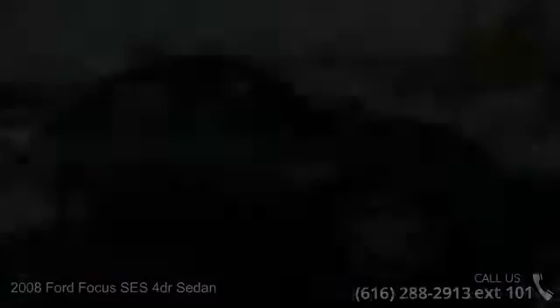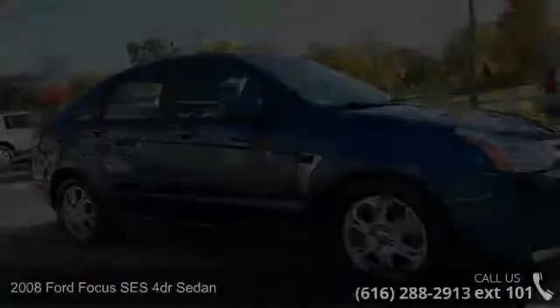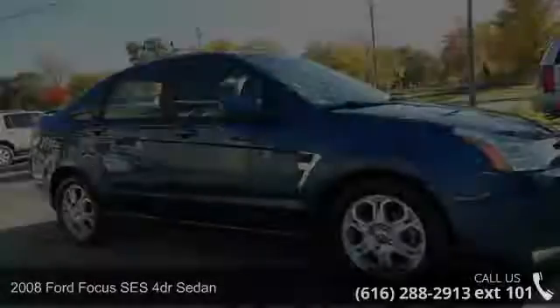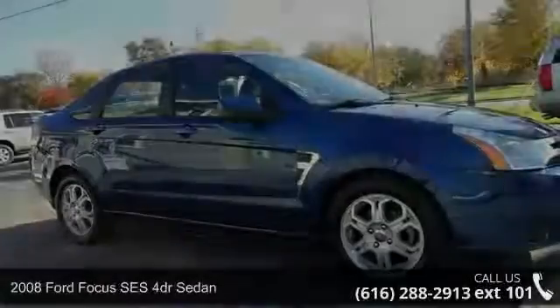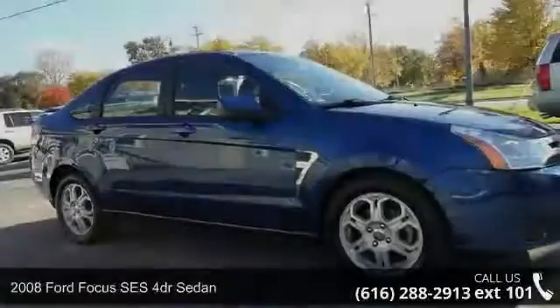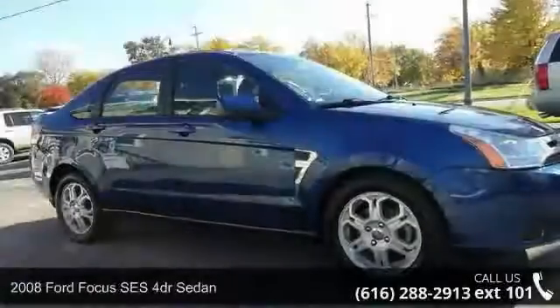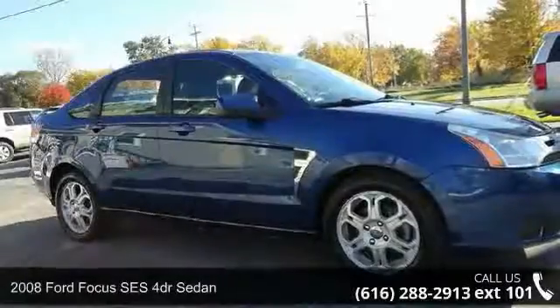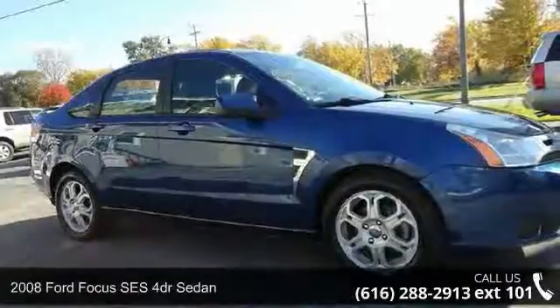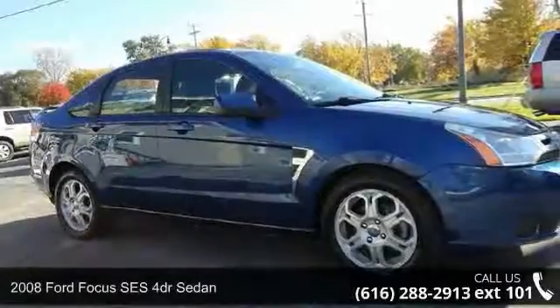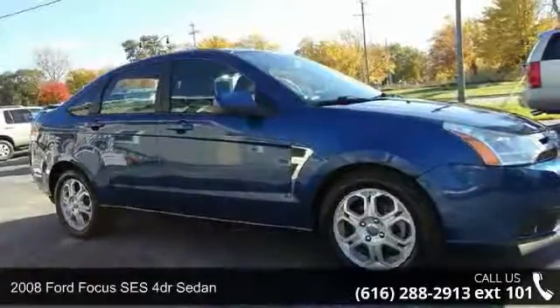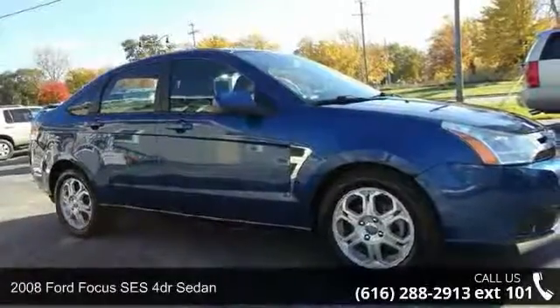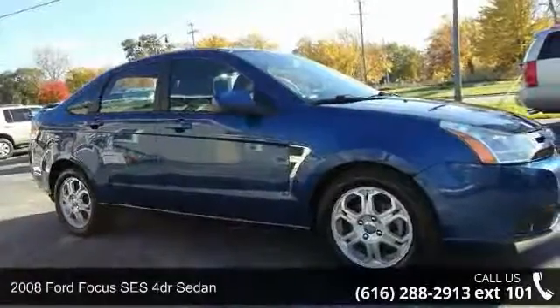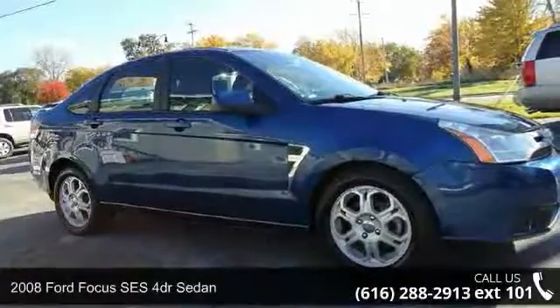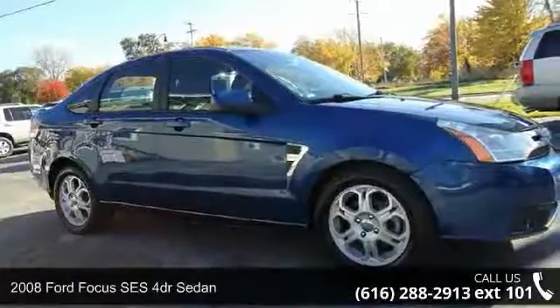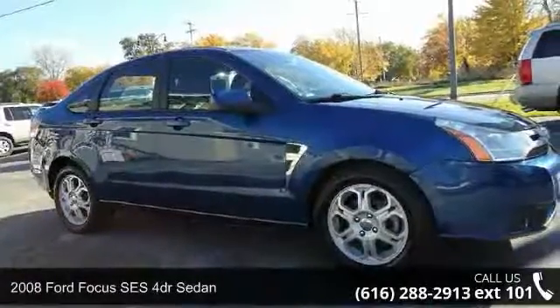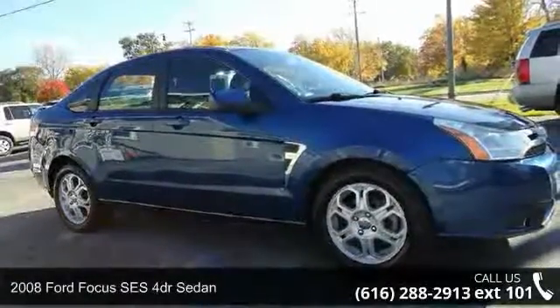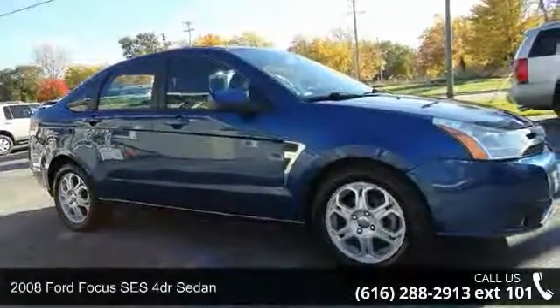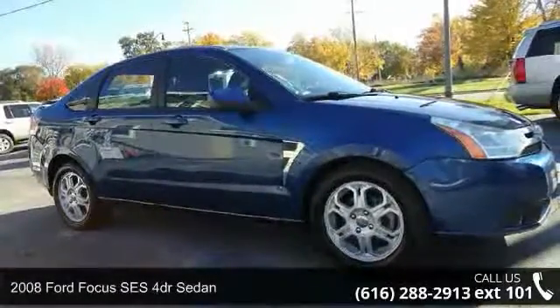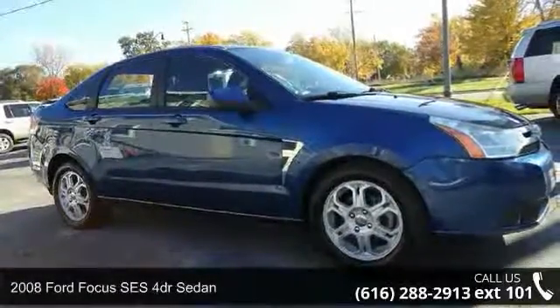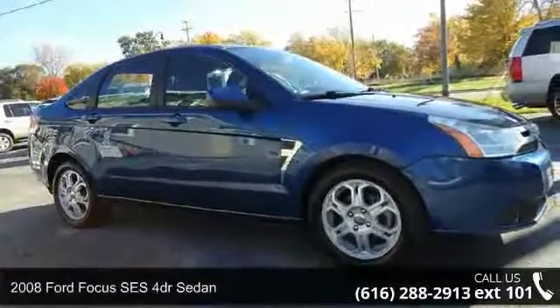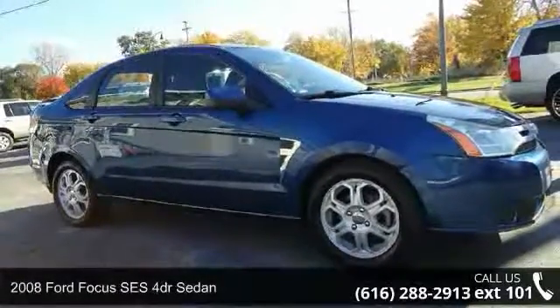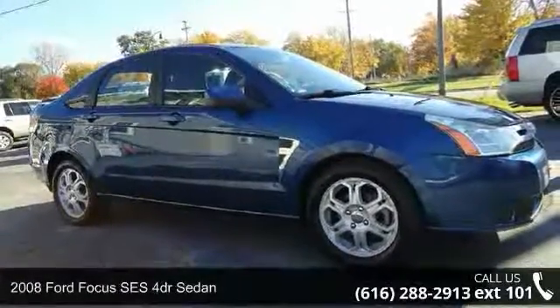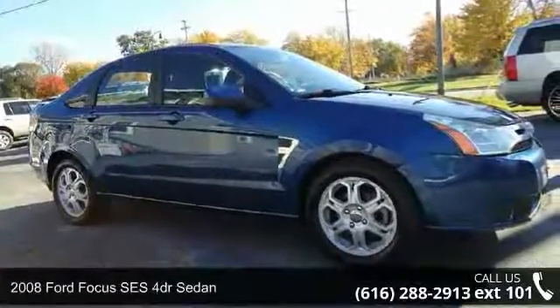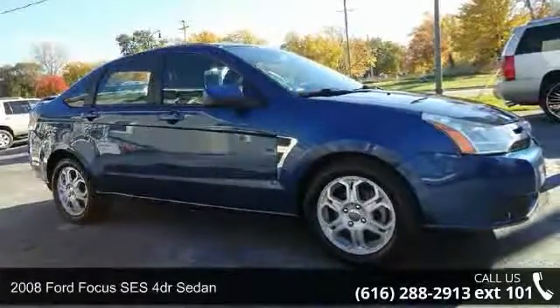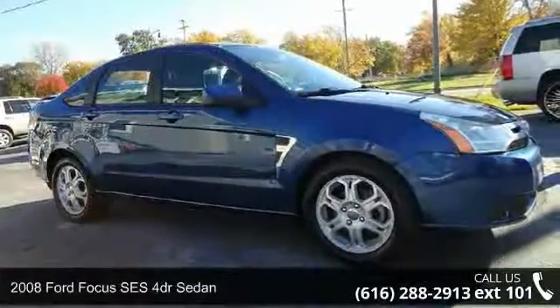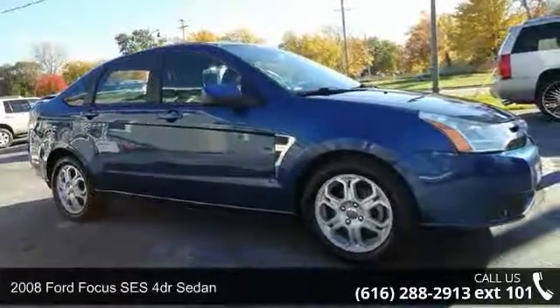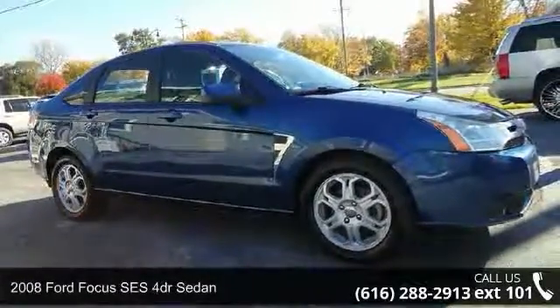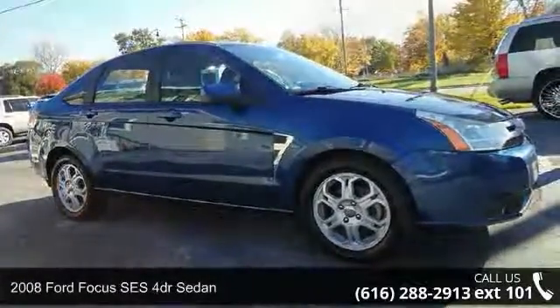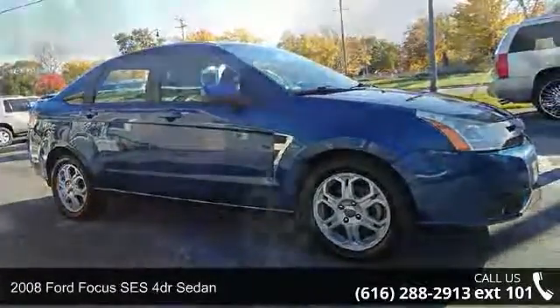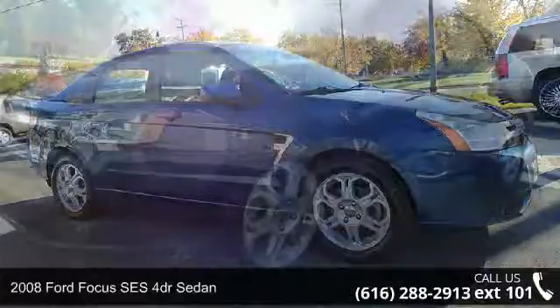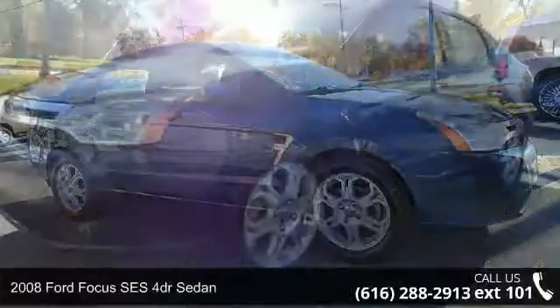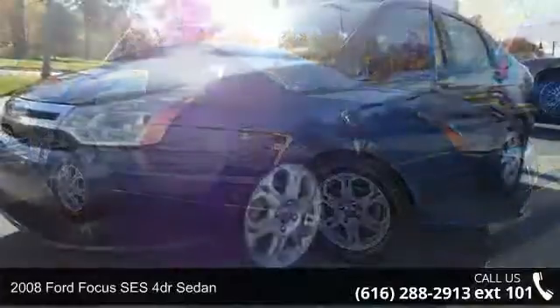Presenting the 2008 Ford Focus. This may be the set of wheels you've been looking for.